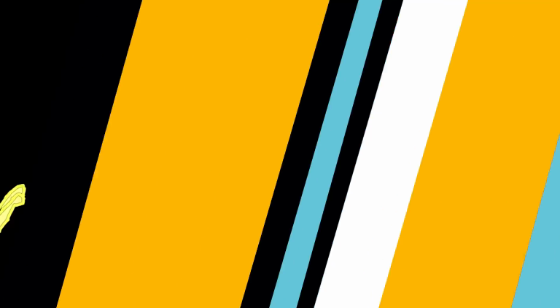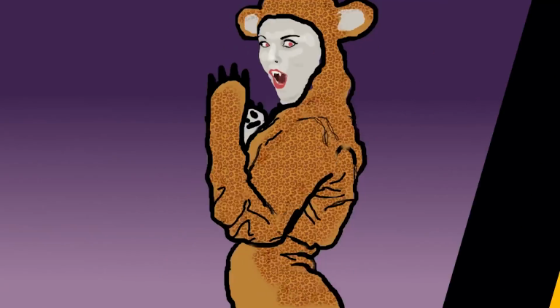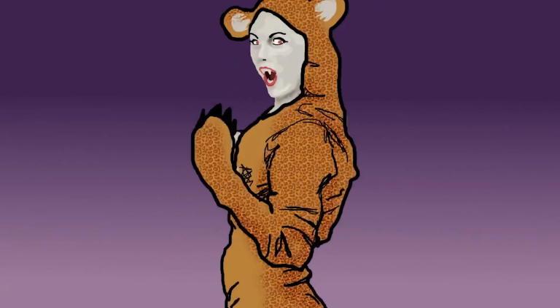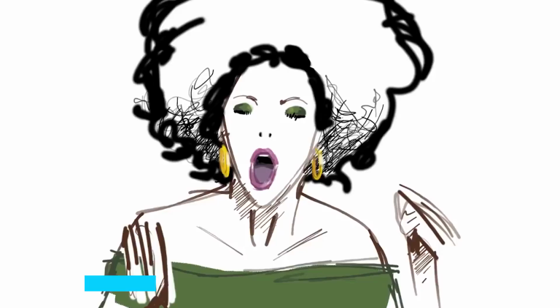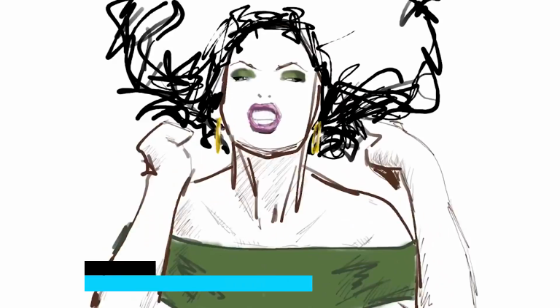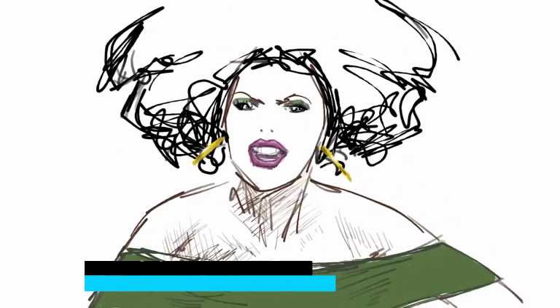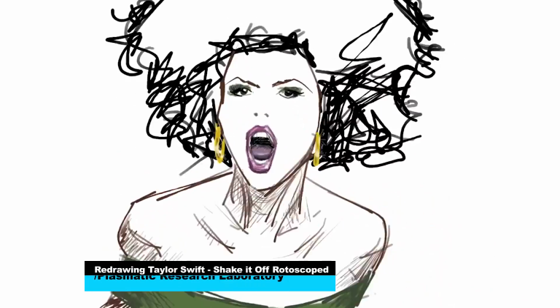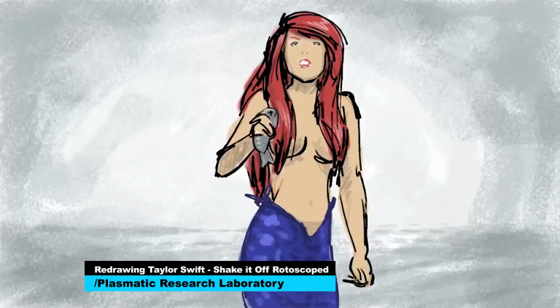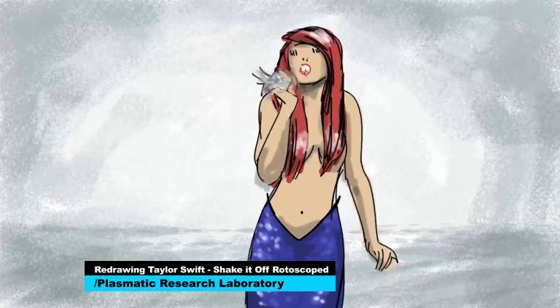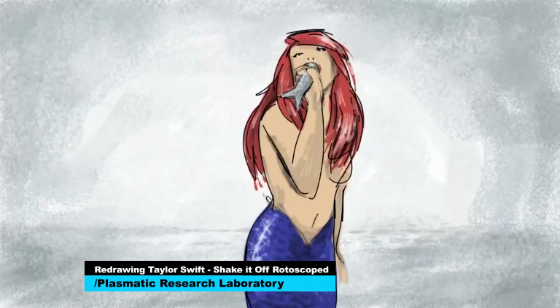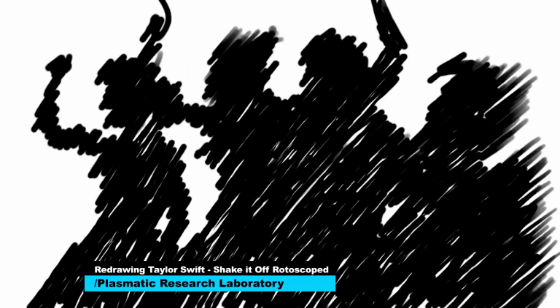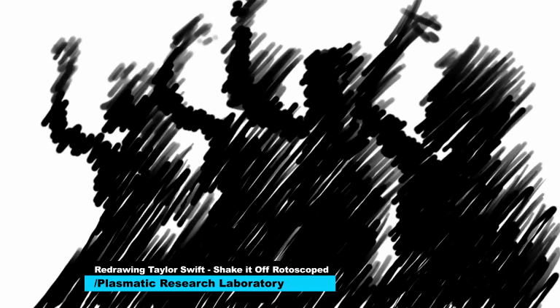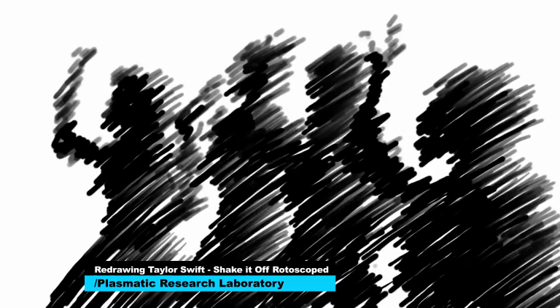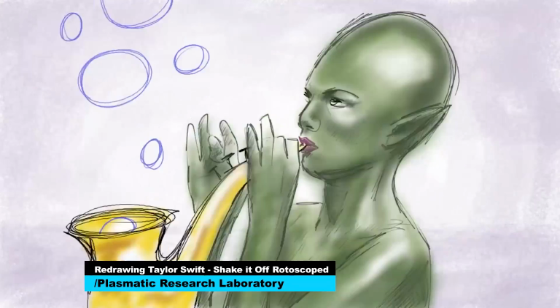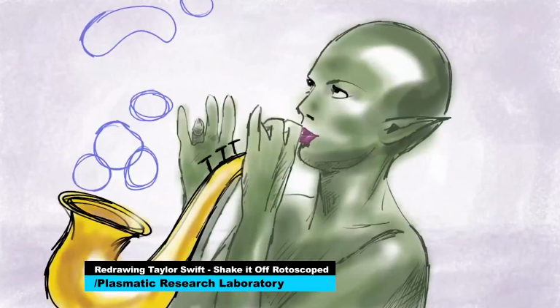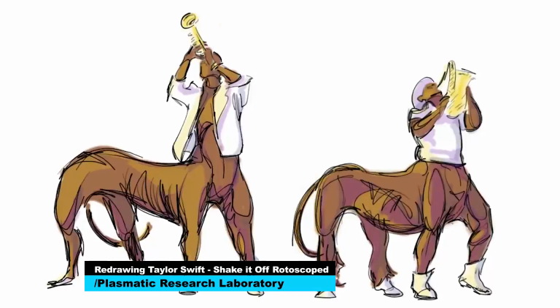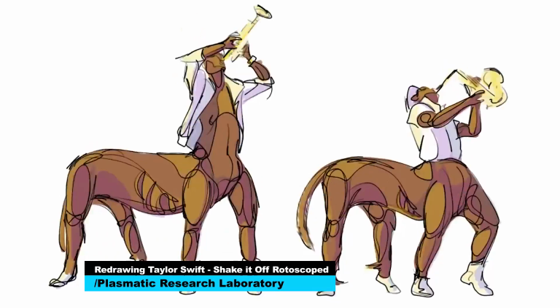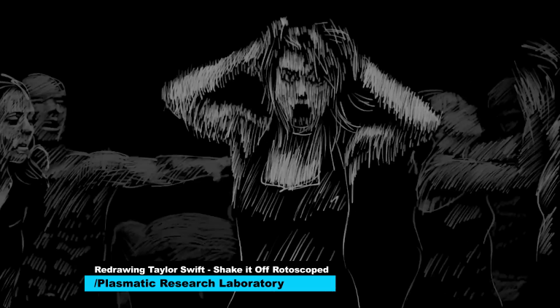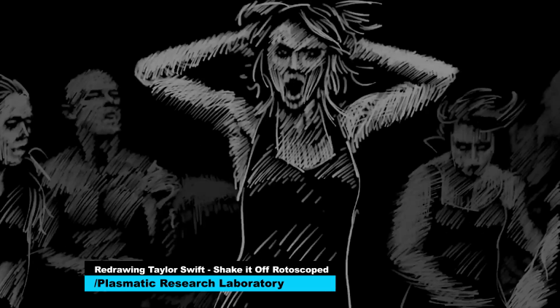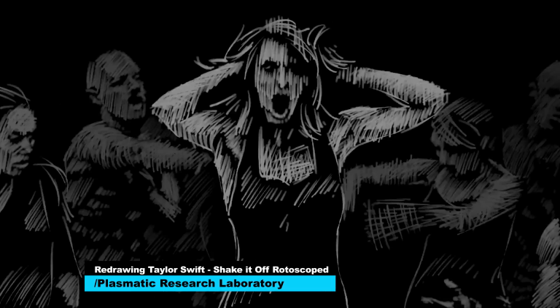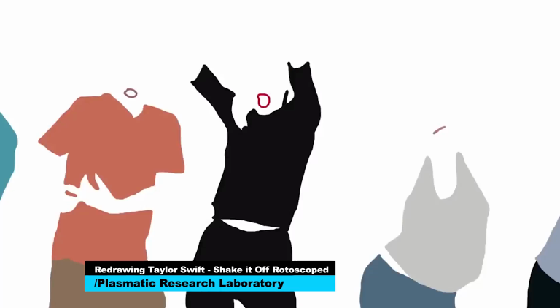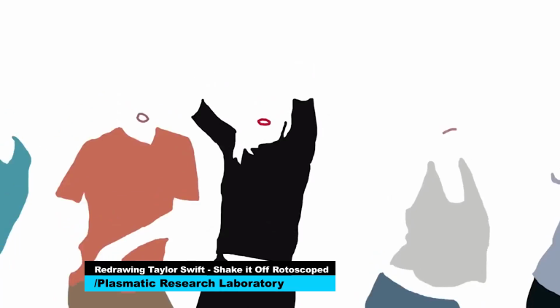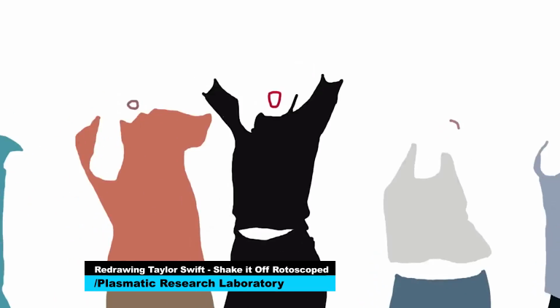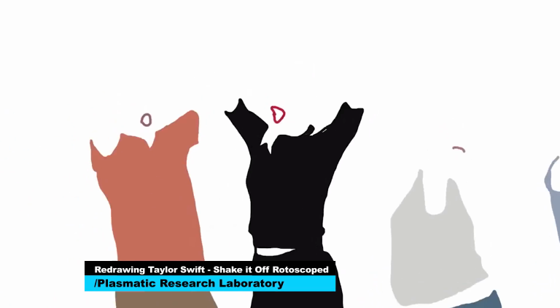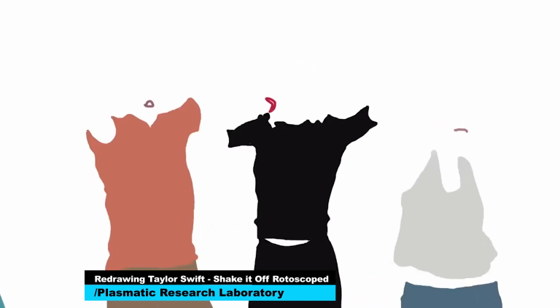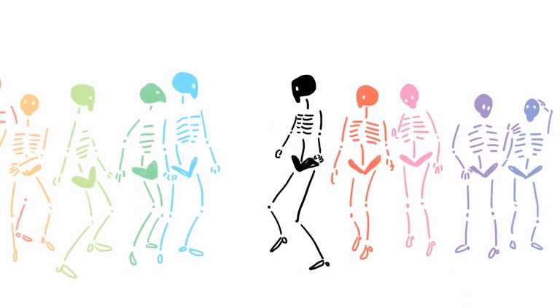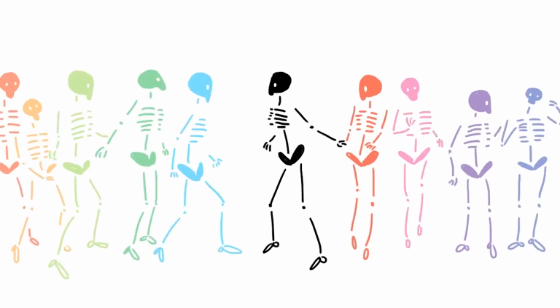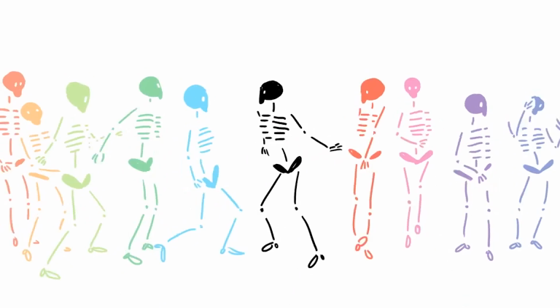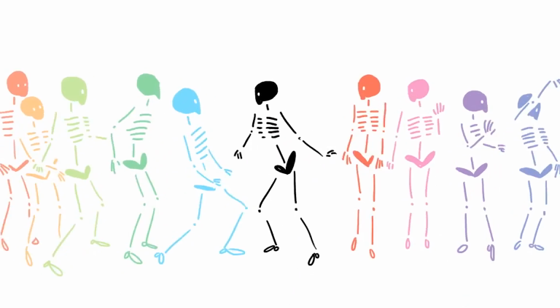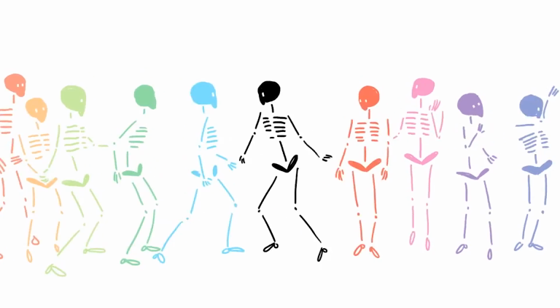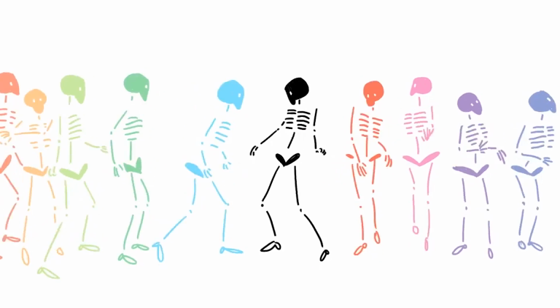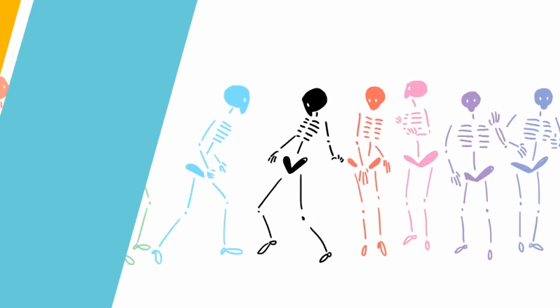I love Taylor Swift, but I have never wanted to be Taylor Swift more than because of this video. I want to be in this video.